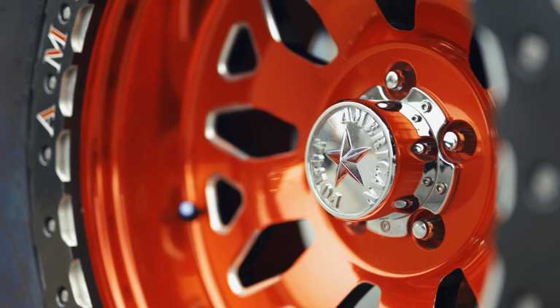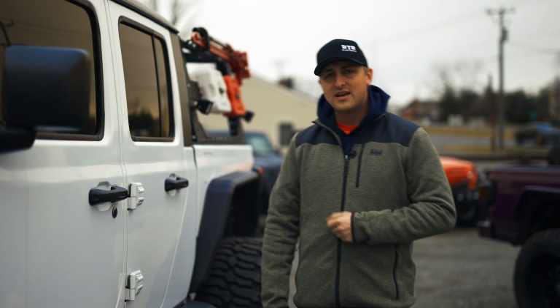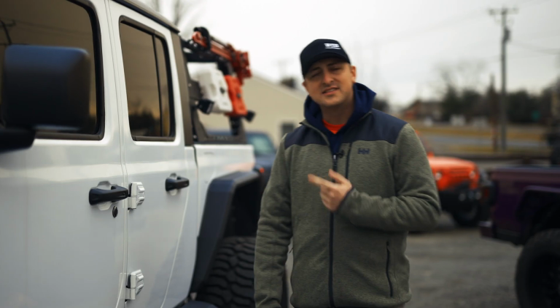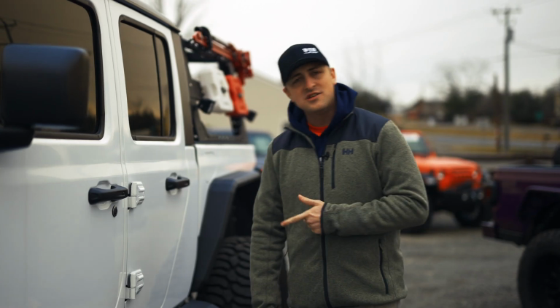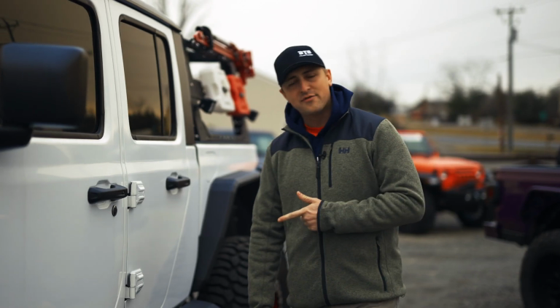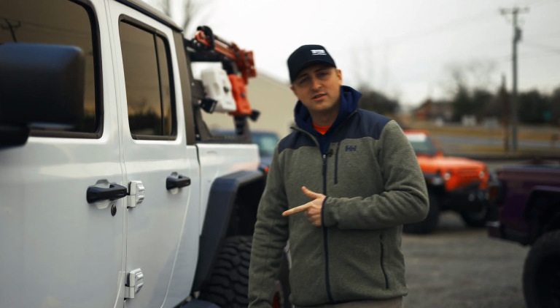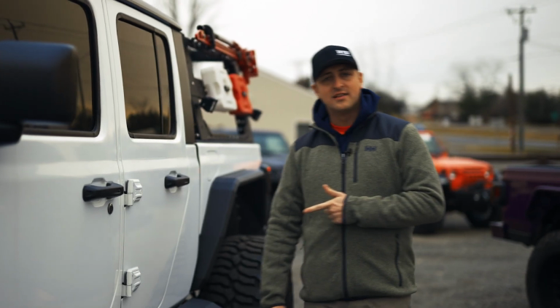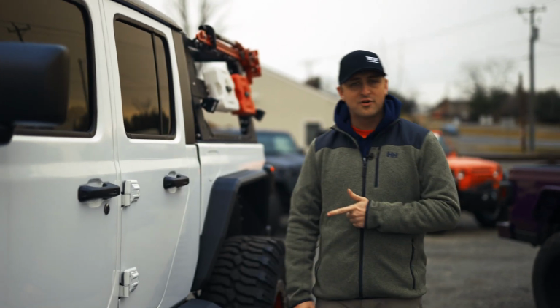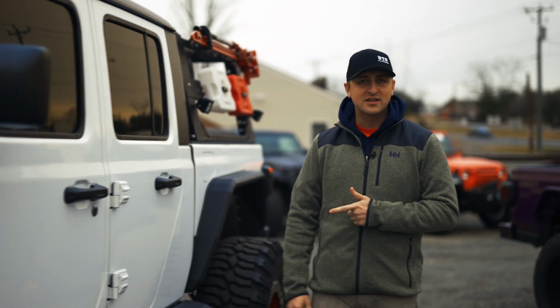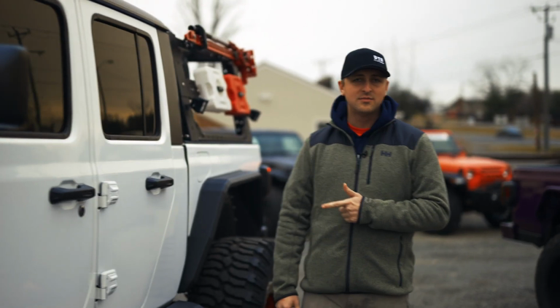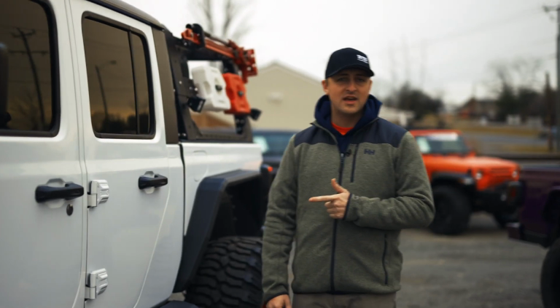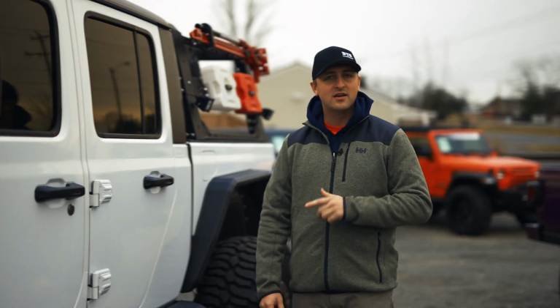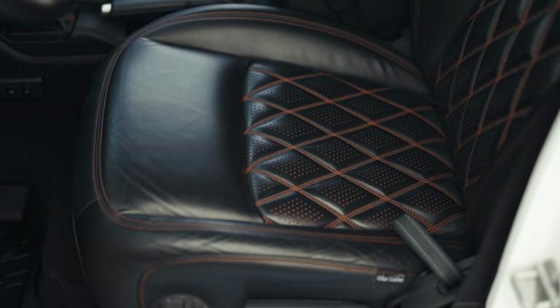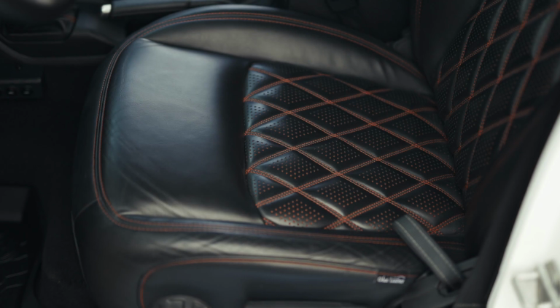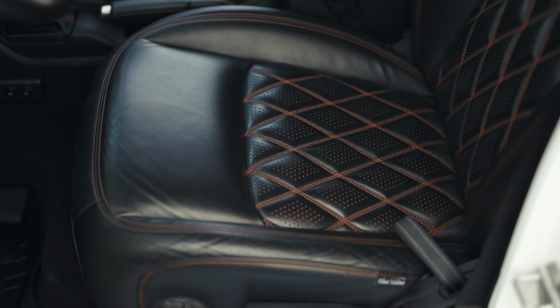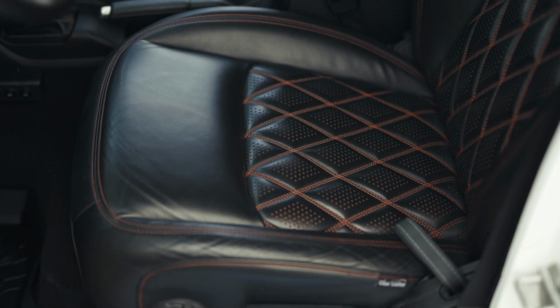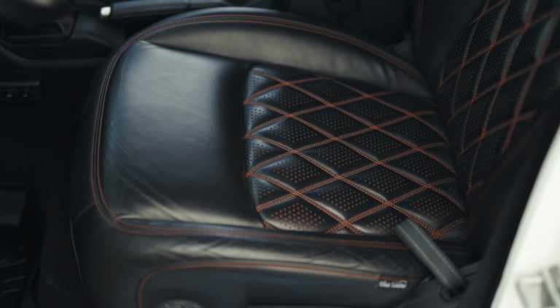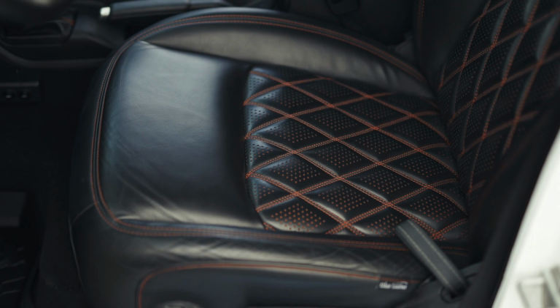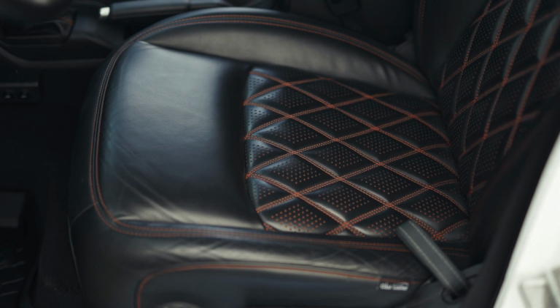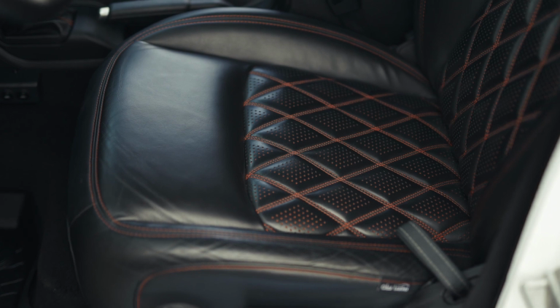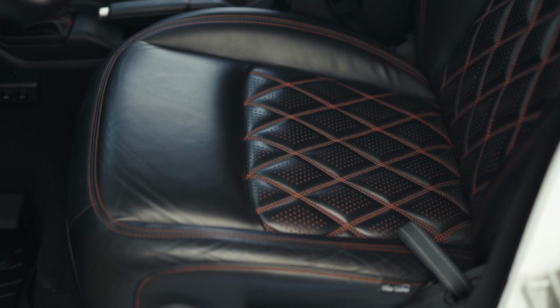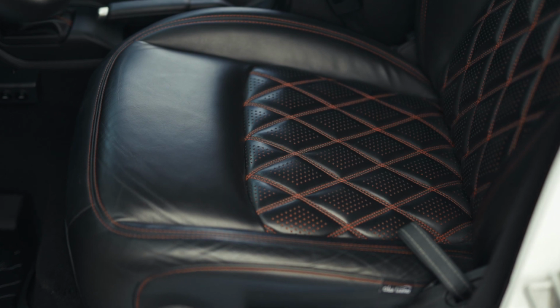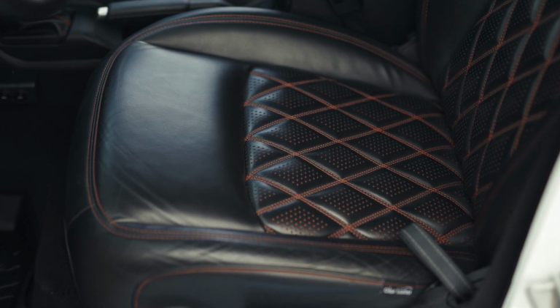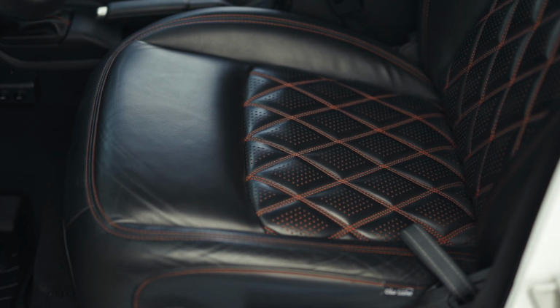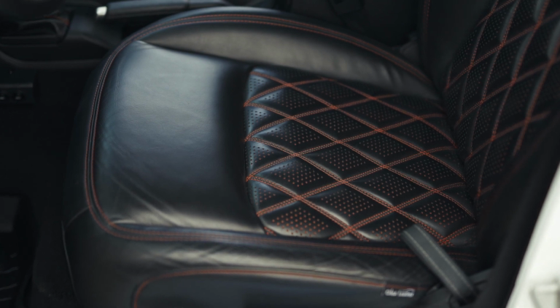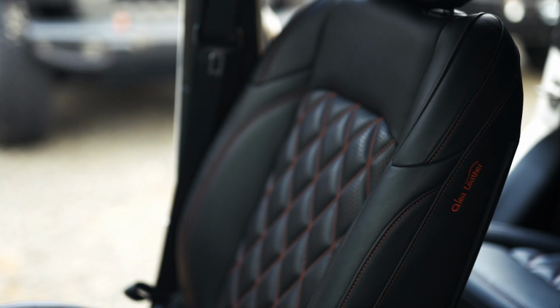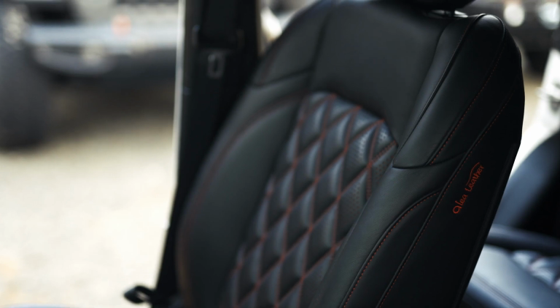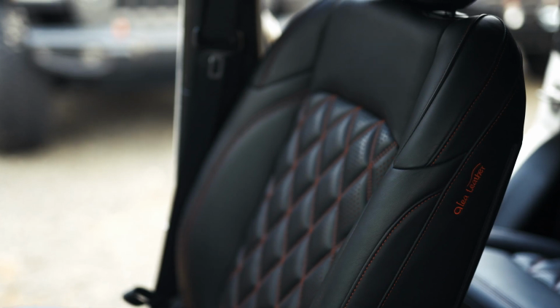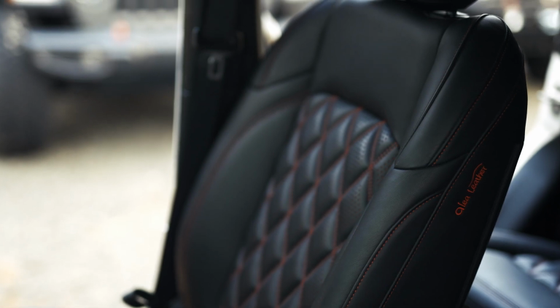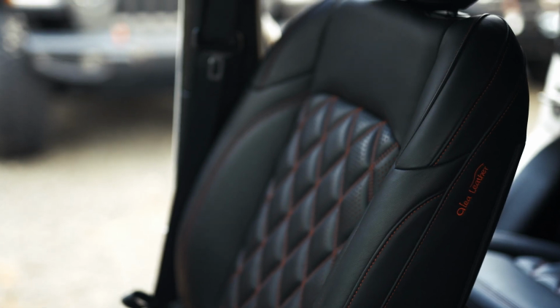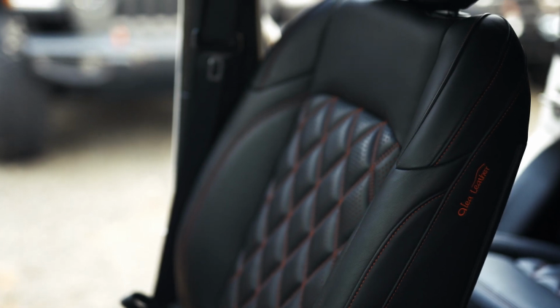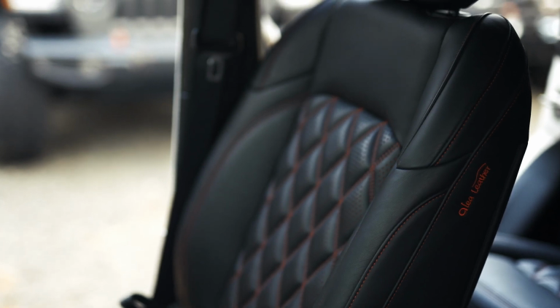Inside, you have your Lea leather custom kit — super awesome. Diamond black and red, which really complements this color scheme.